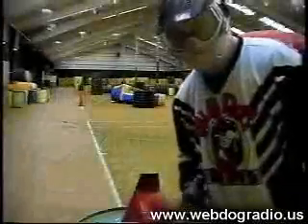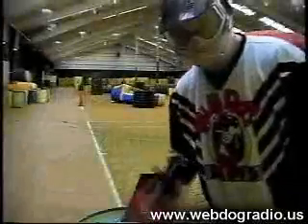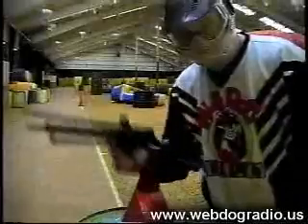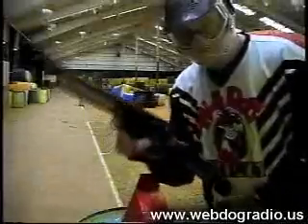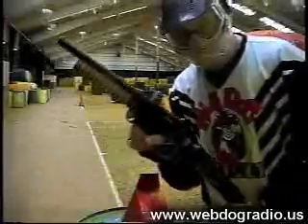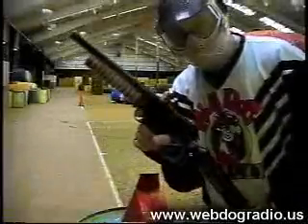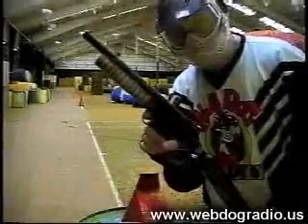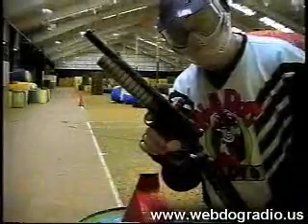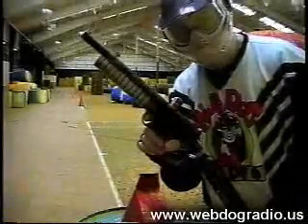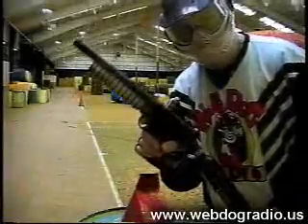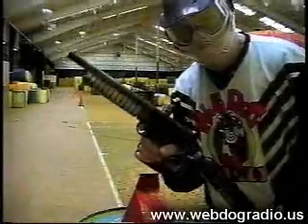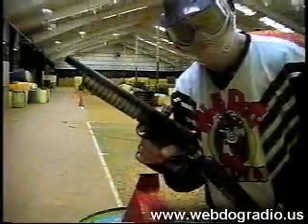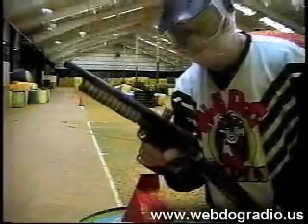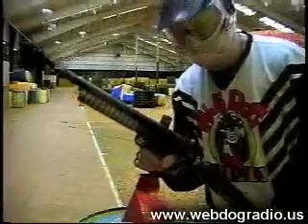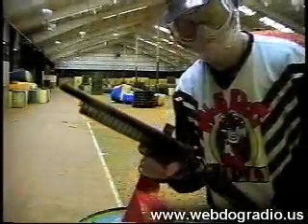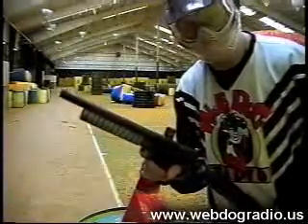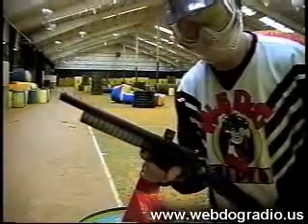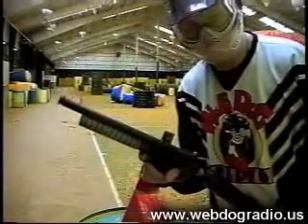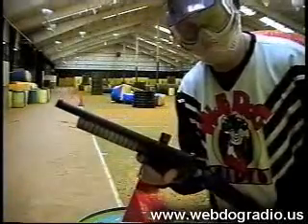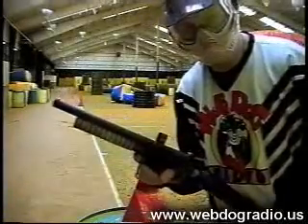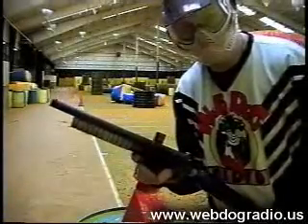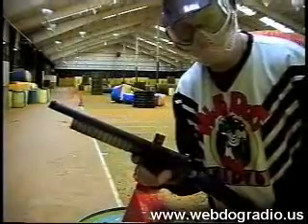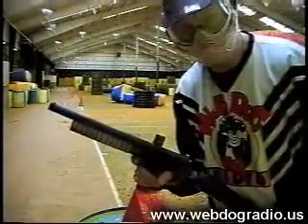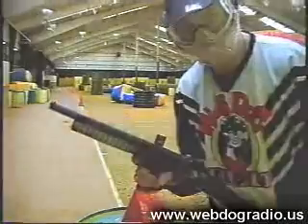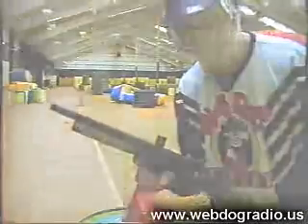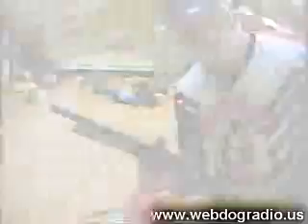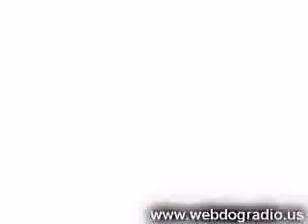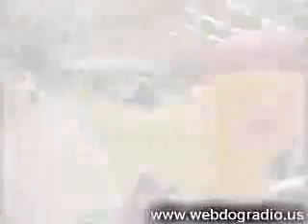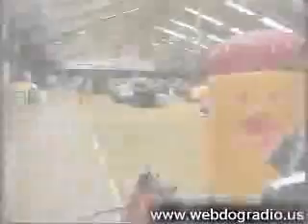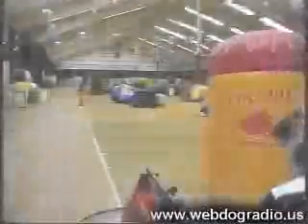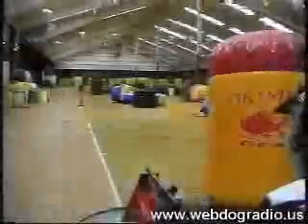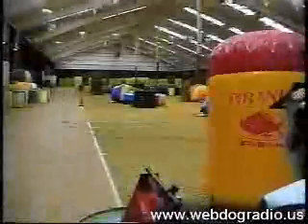Our next test gun is going to be the Piranha Long Barrel, which might possibly be older than some of the people watching this show right now. Piranha Long Barrel, yep.